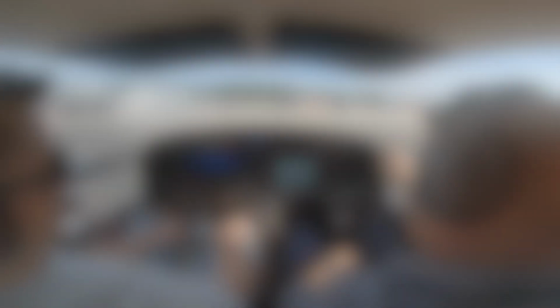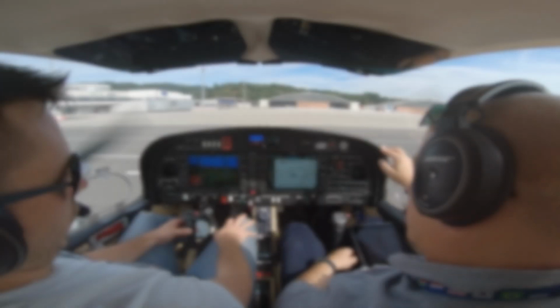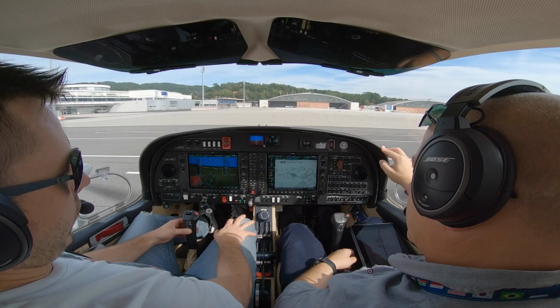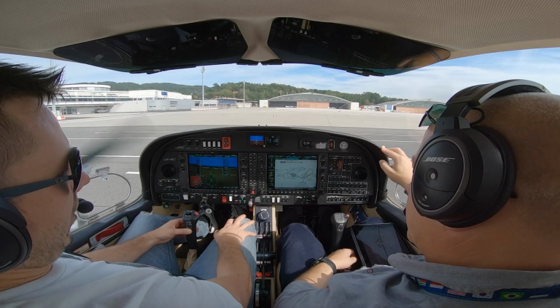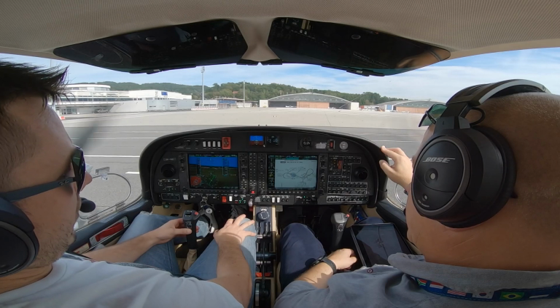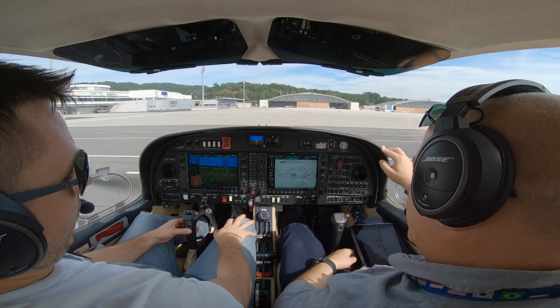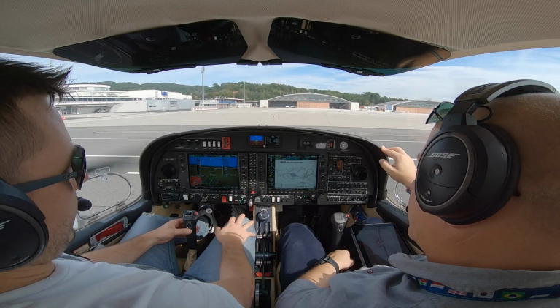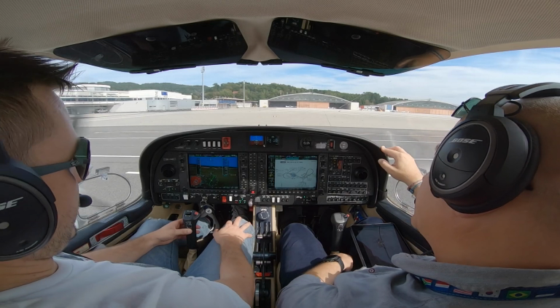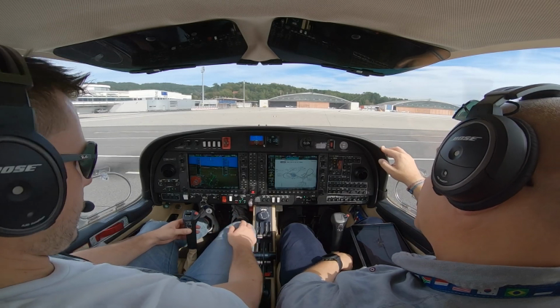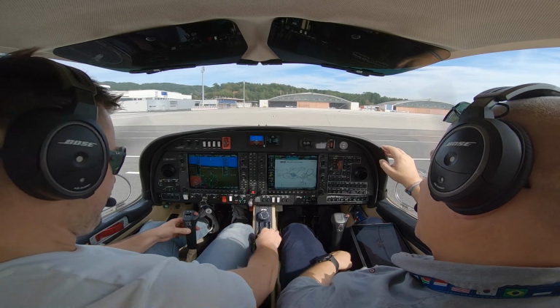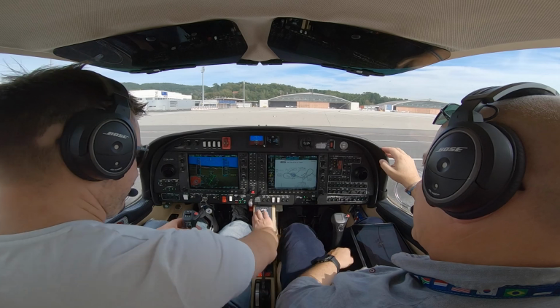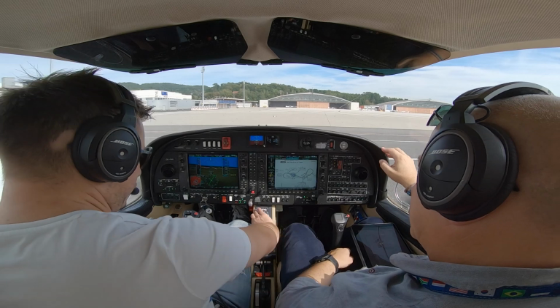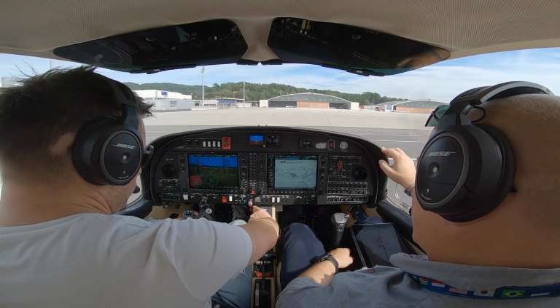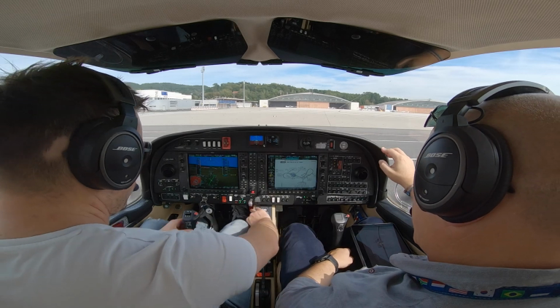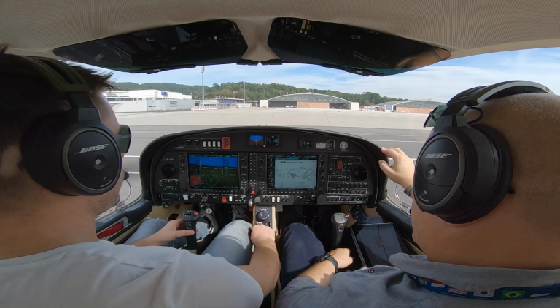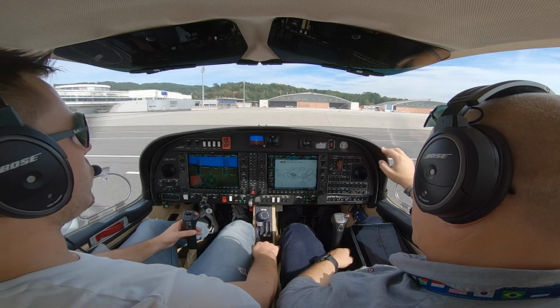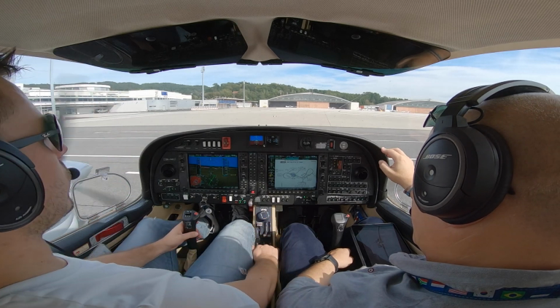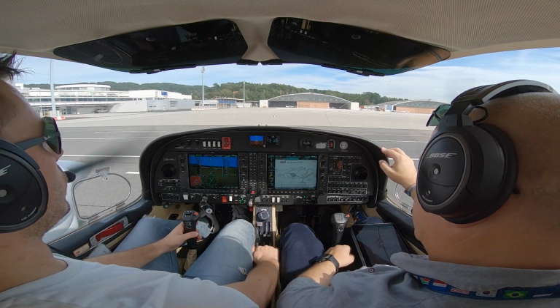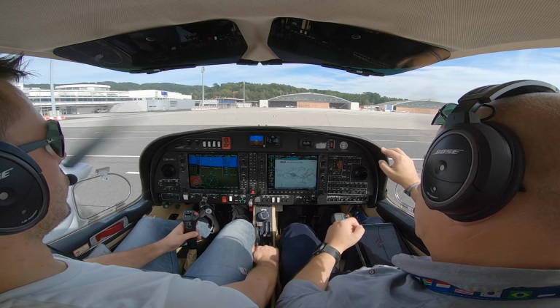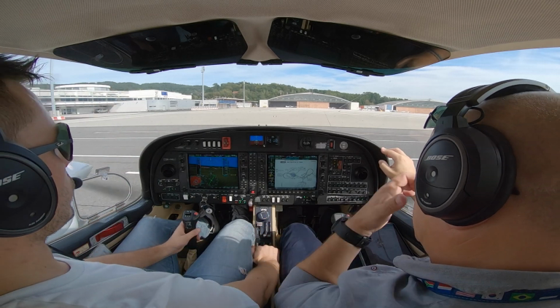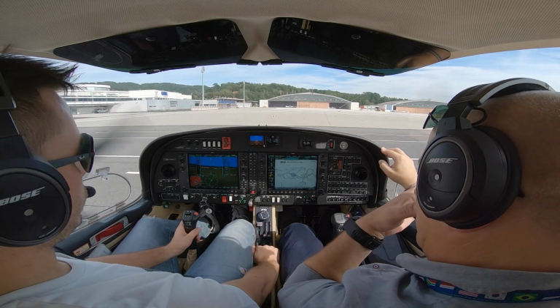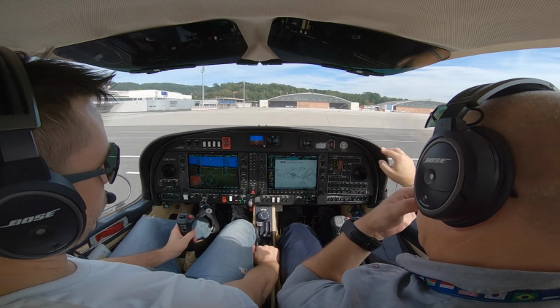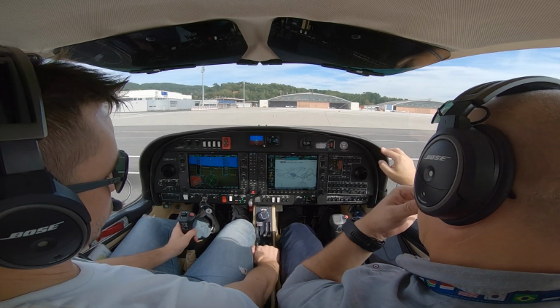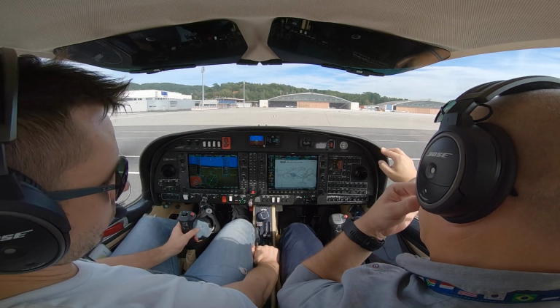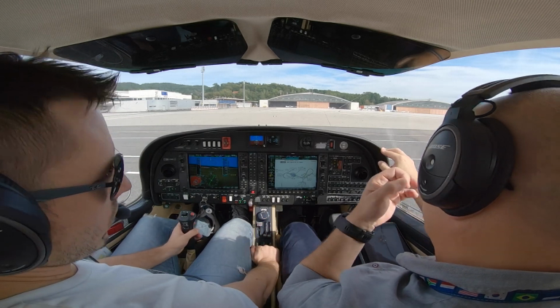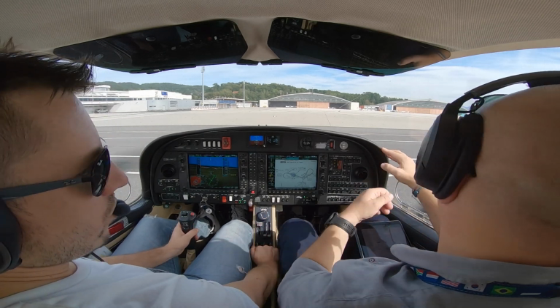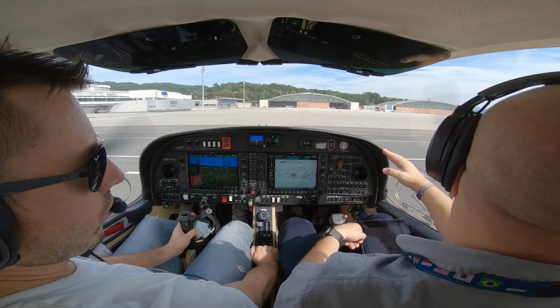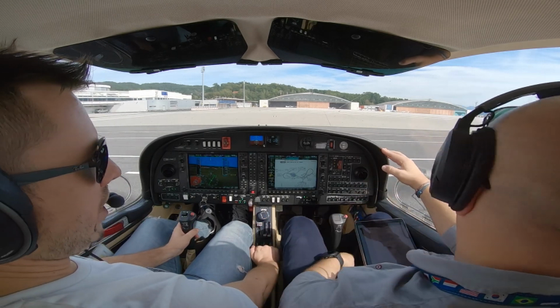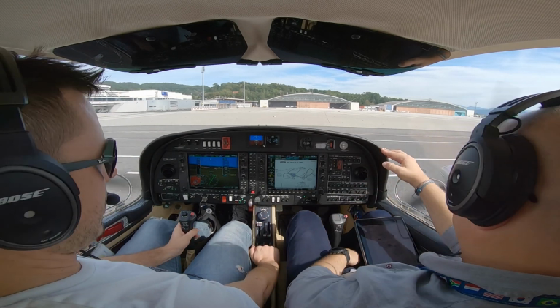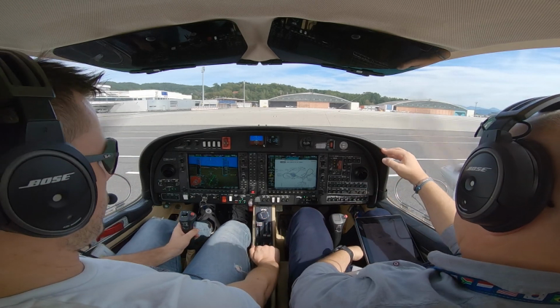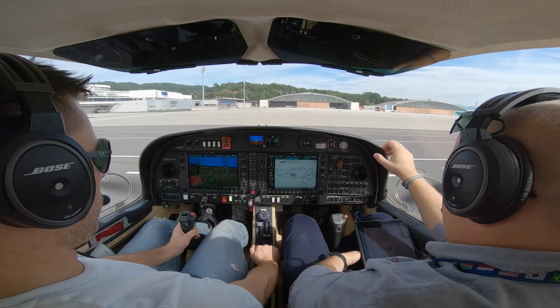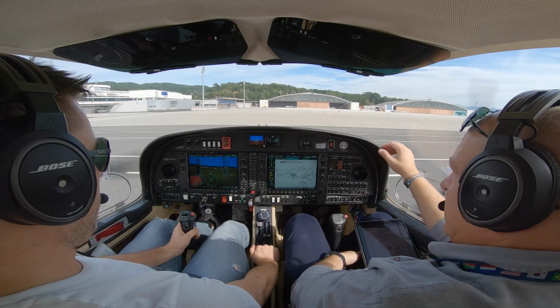Ausgleich of FOX, request taxi. Skalpa X-ray, holding point runway 10 left, we are ready. 10 left, we are ready, Ausgleich of FOX.